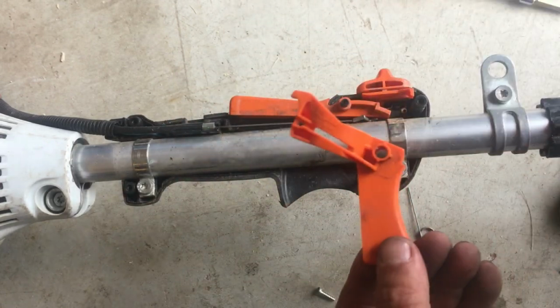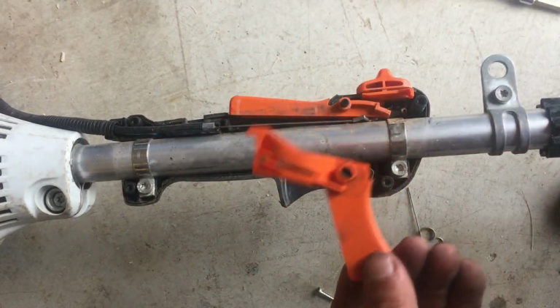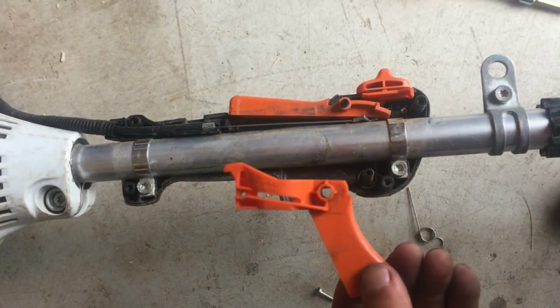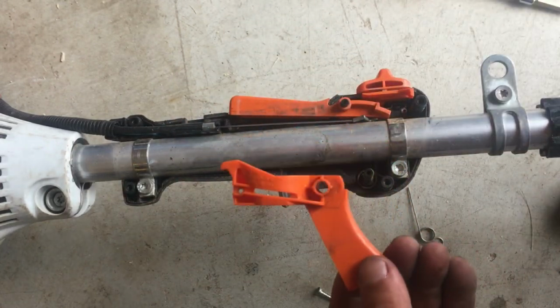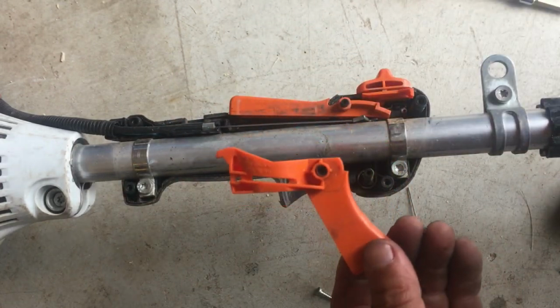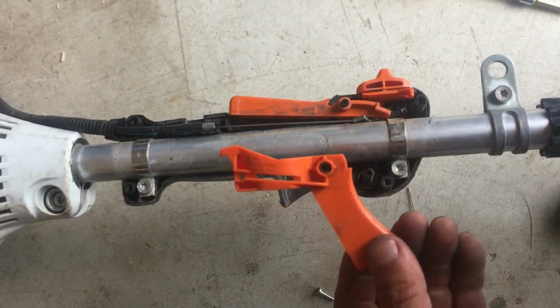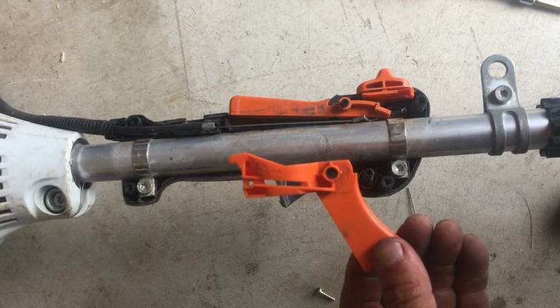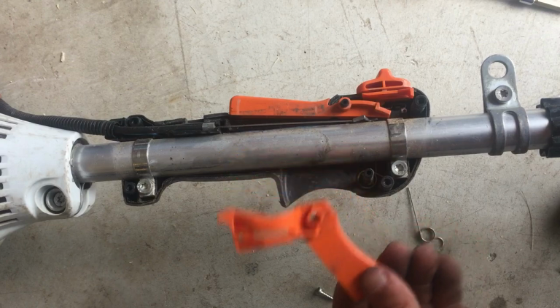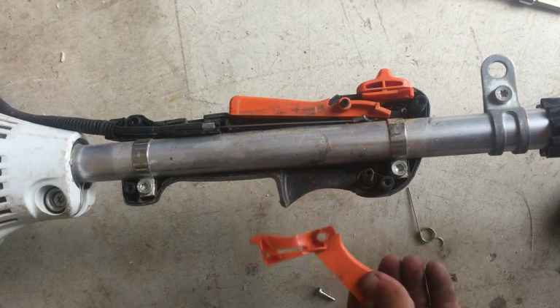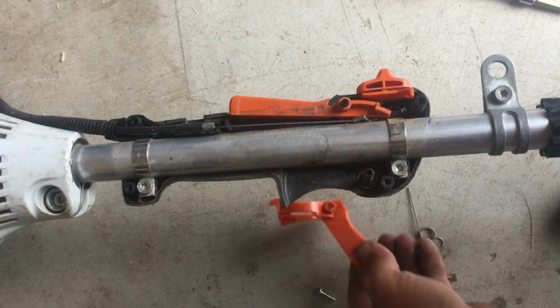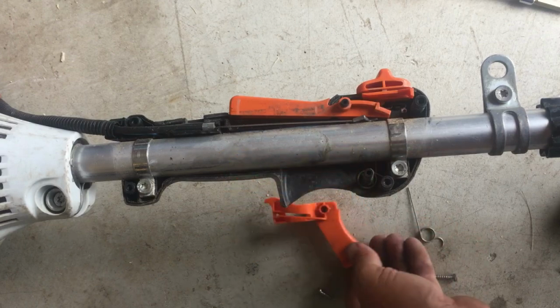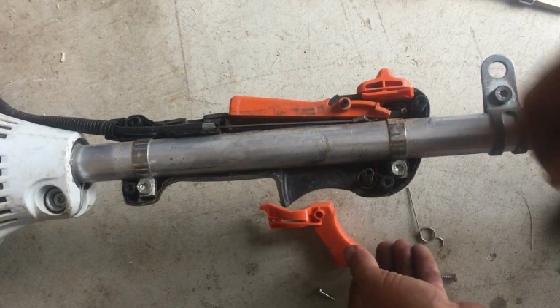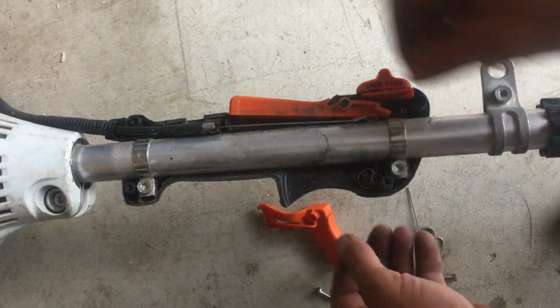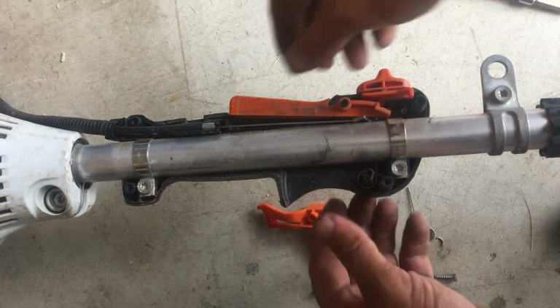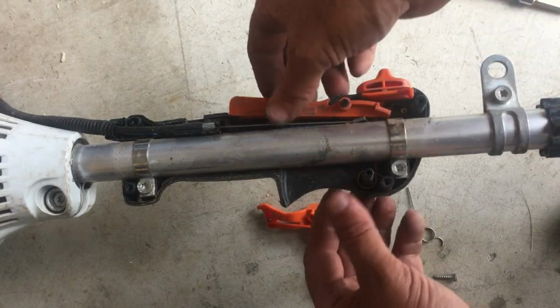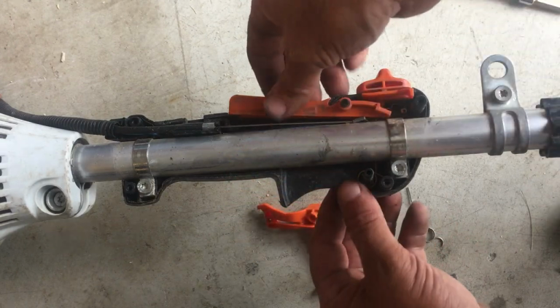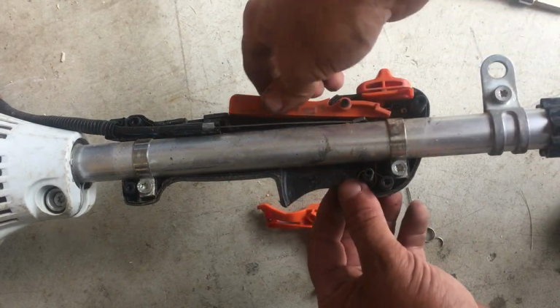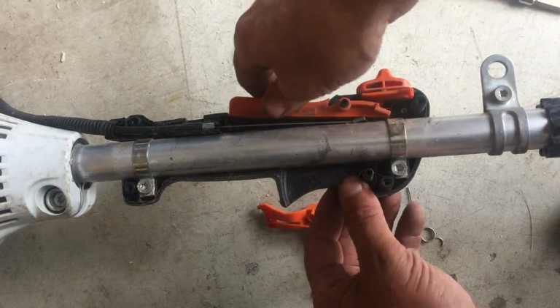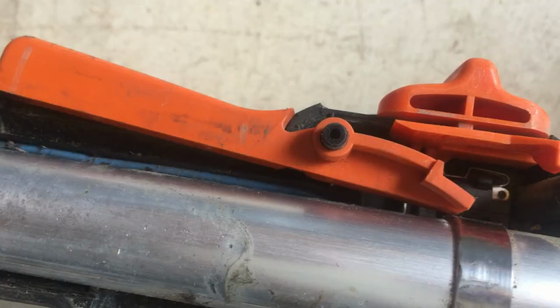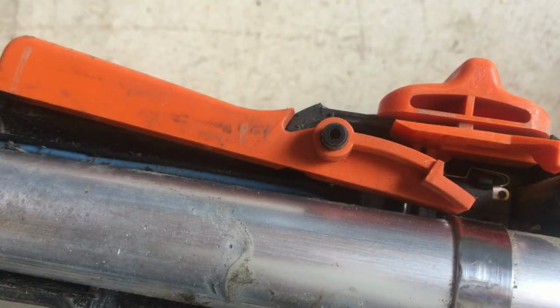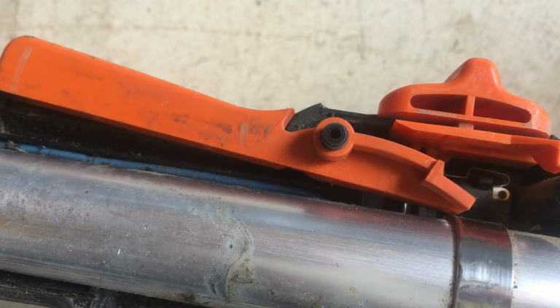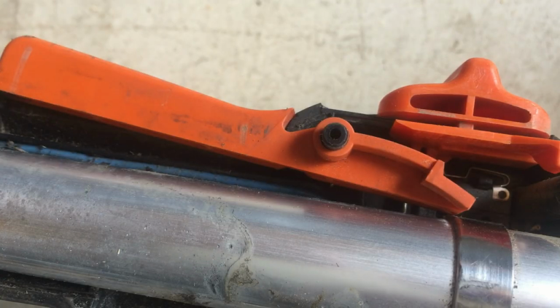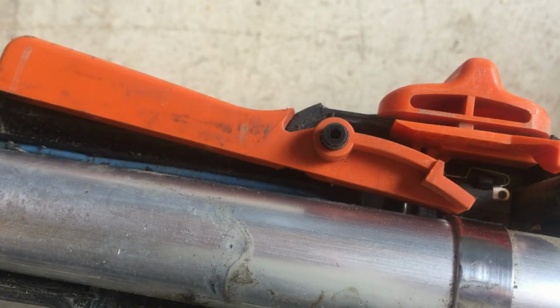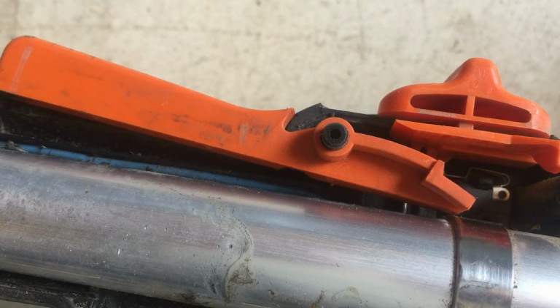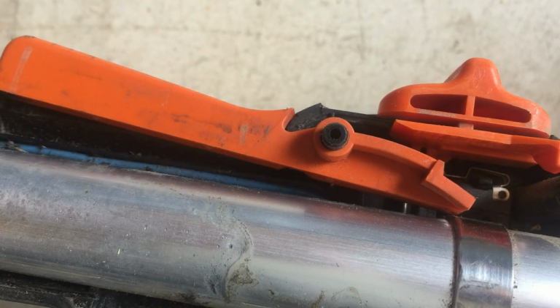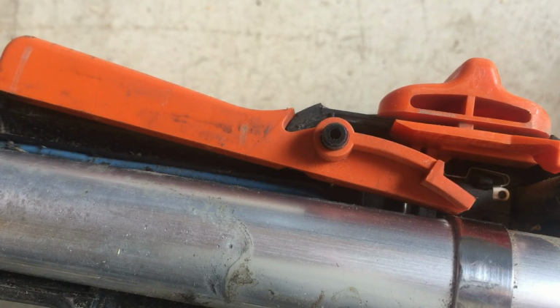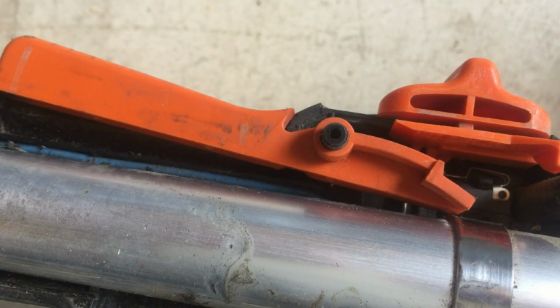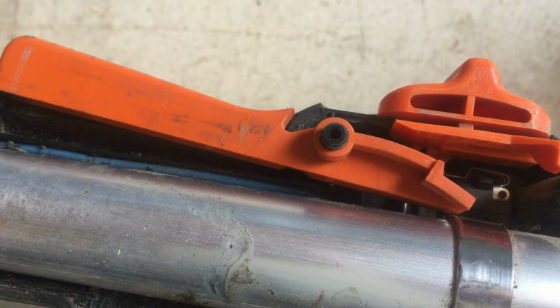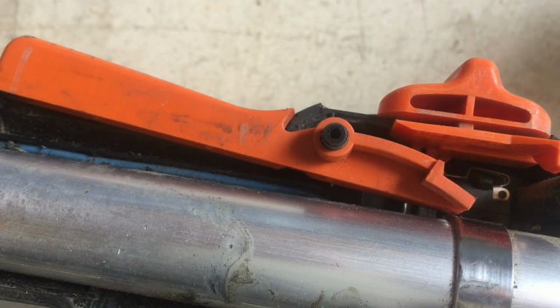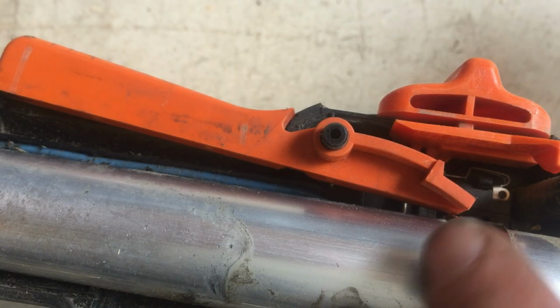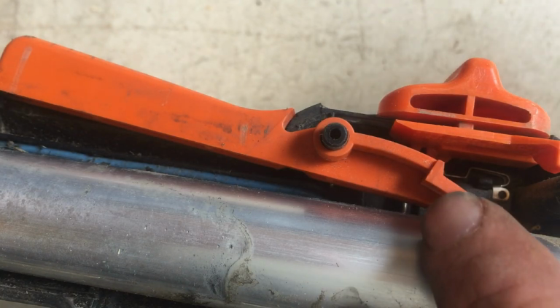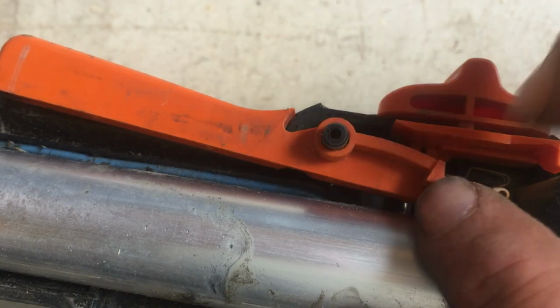Then basically you just replace the trigger. Next, we're going to look at the lockout. I'm going to zoom in here so you can get a better view.